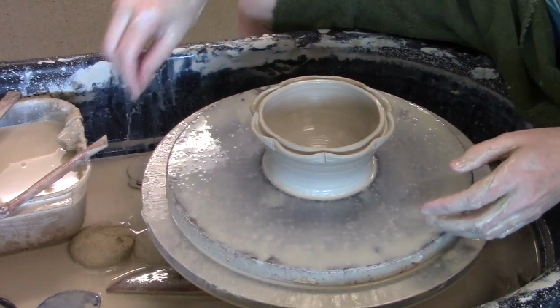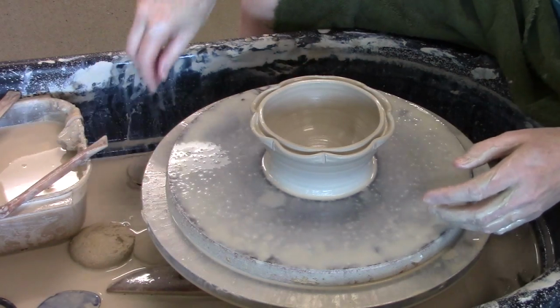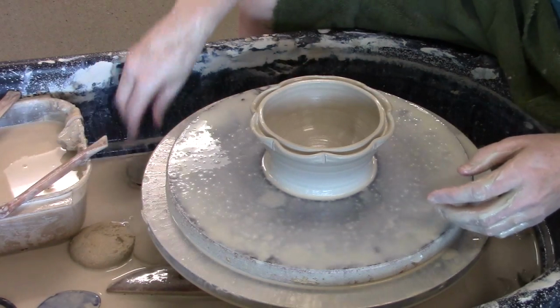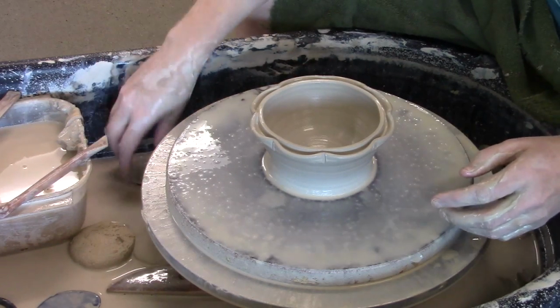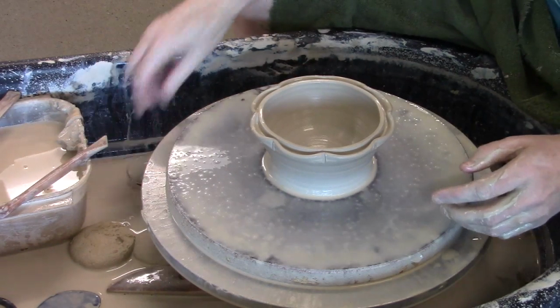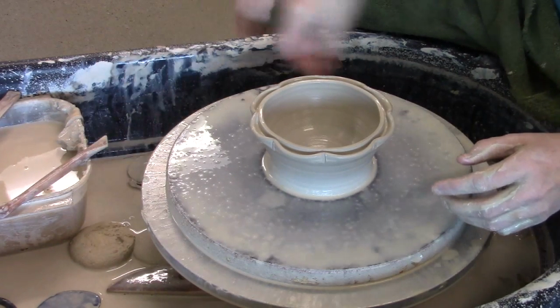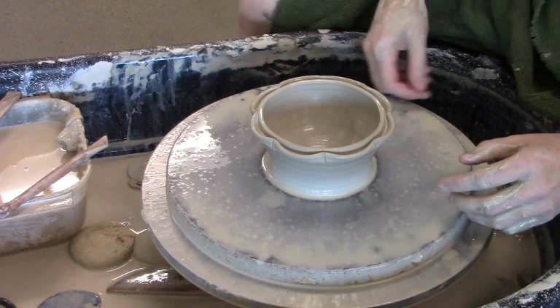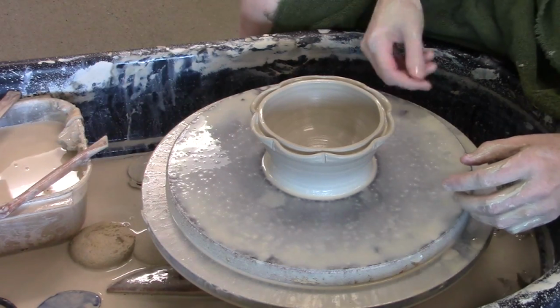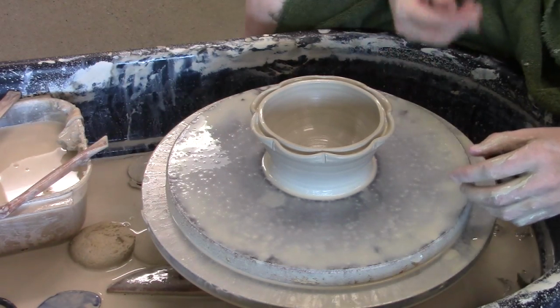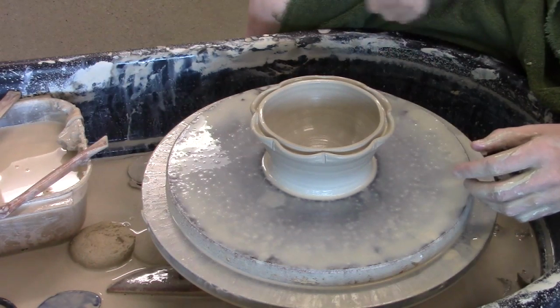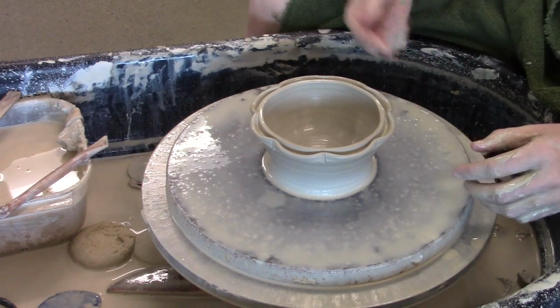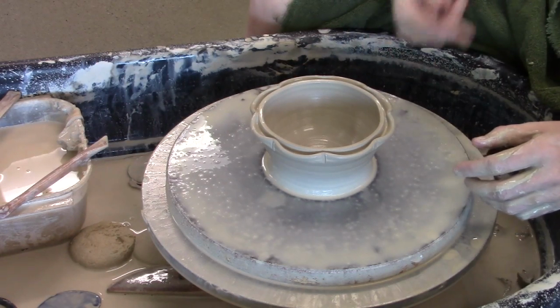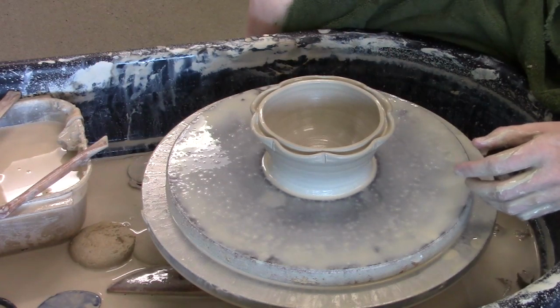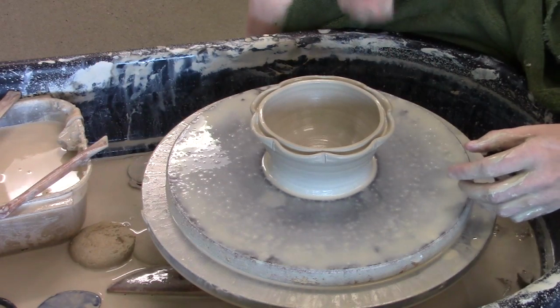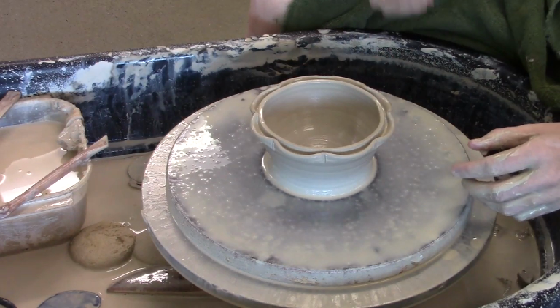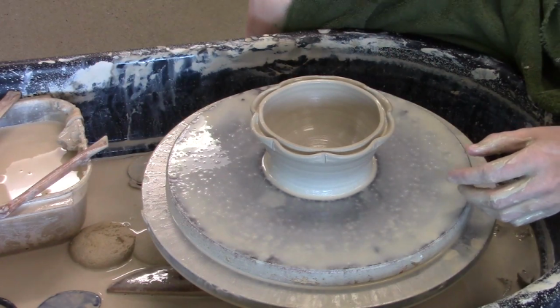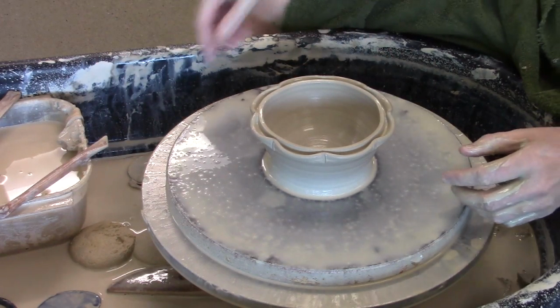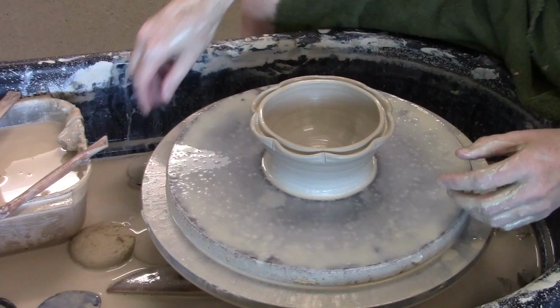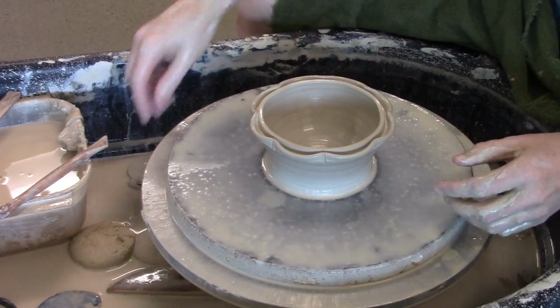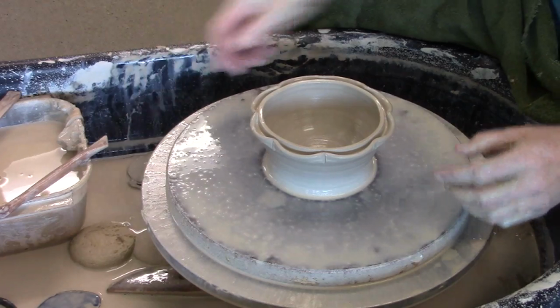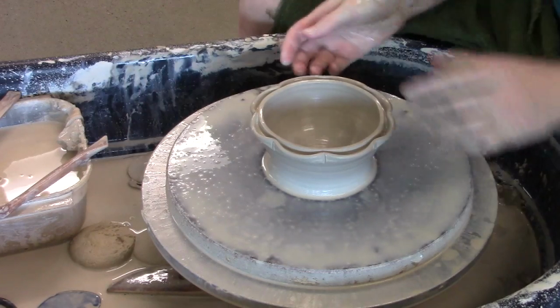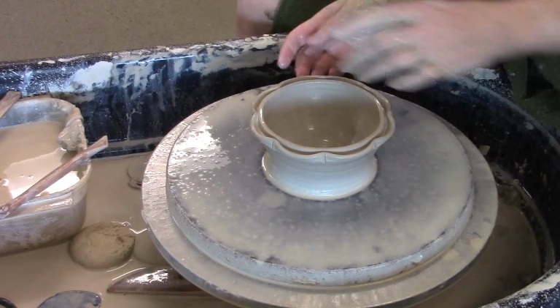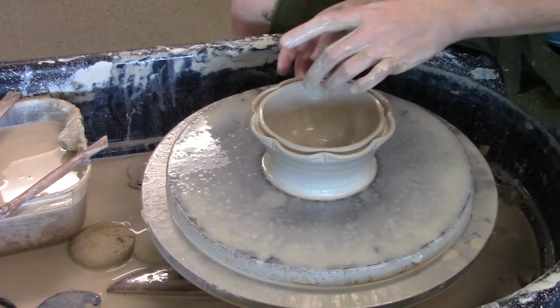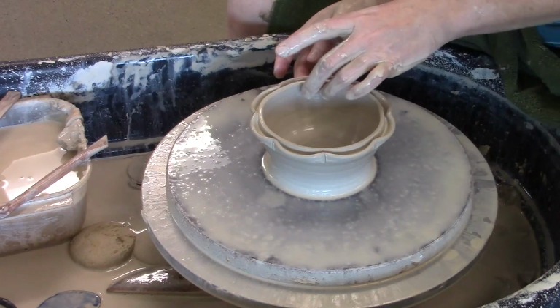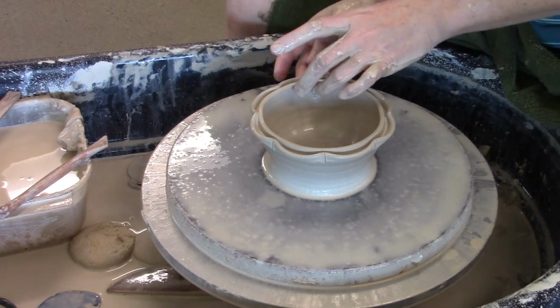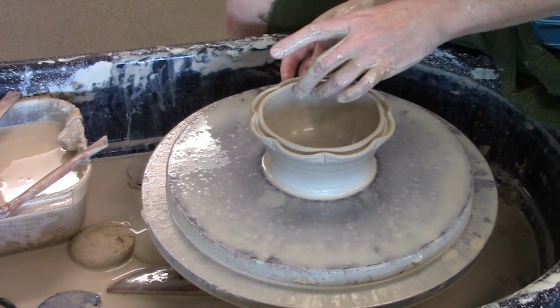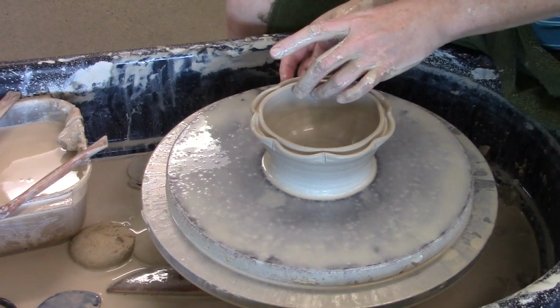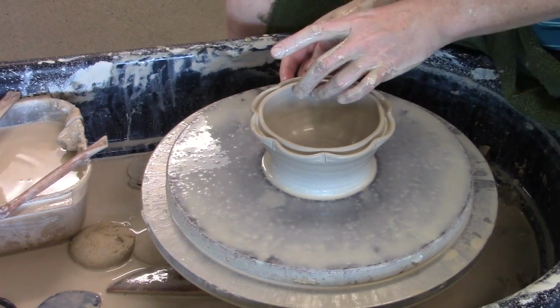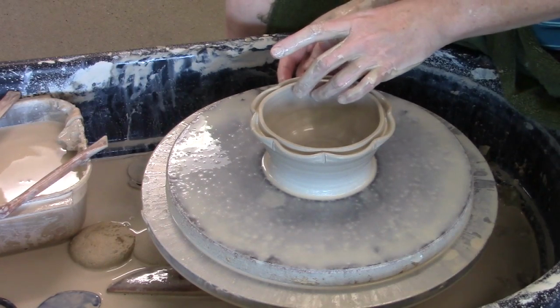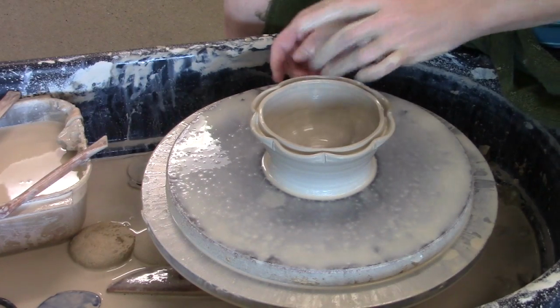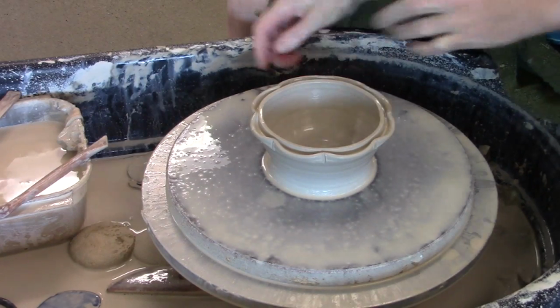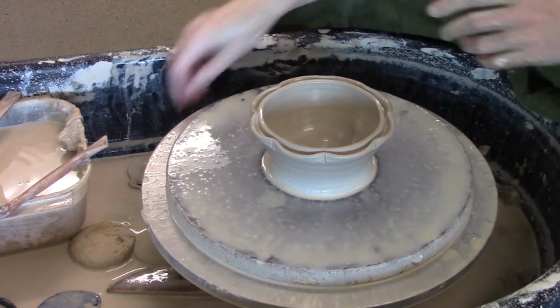If you want to do split rims, decorative rims, stuff like that, there are many possibilities.